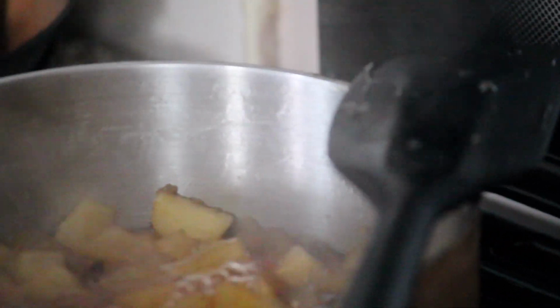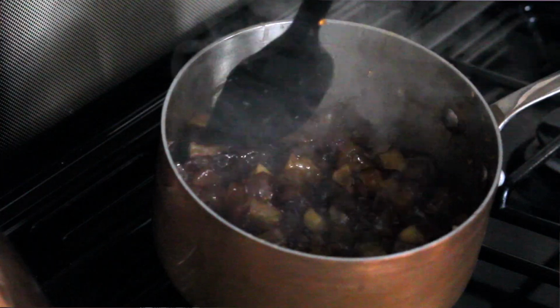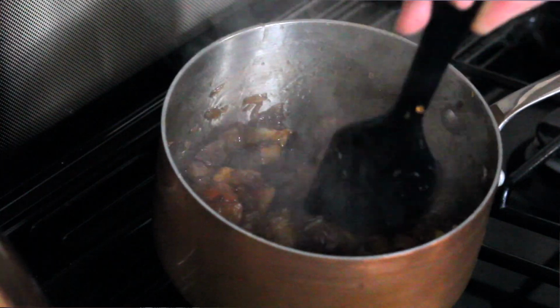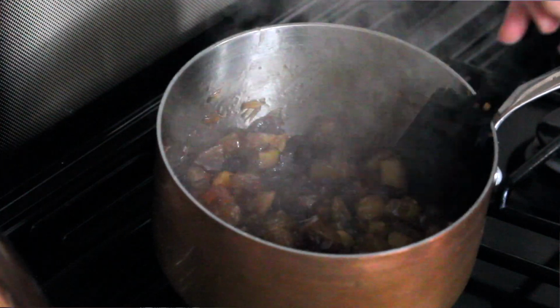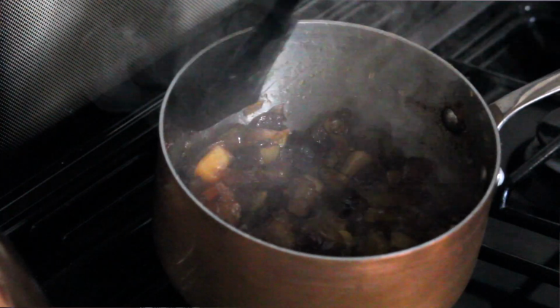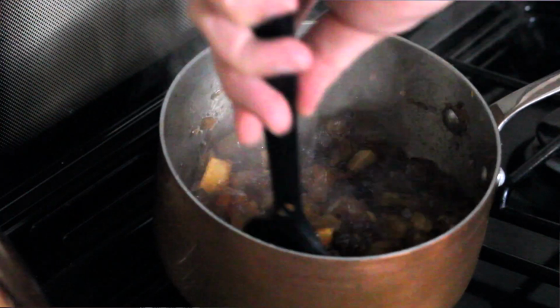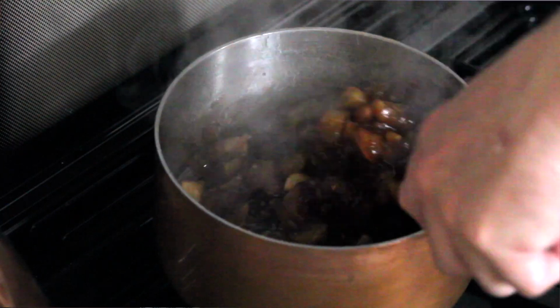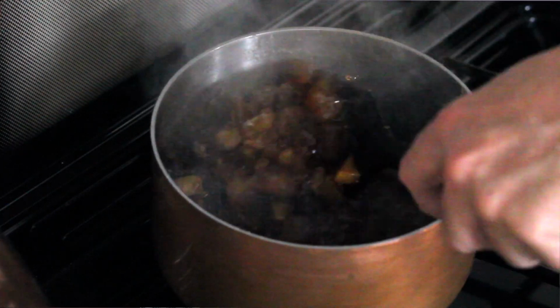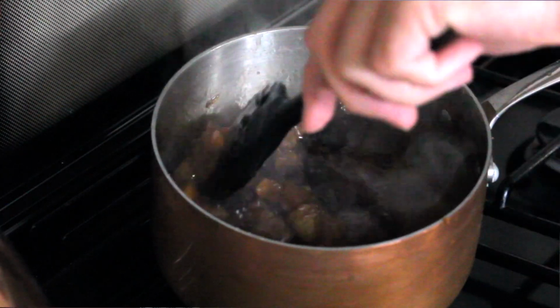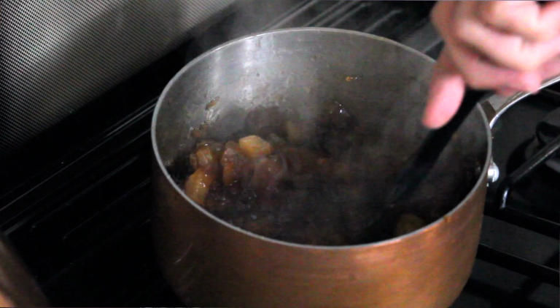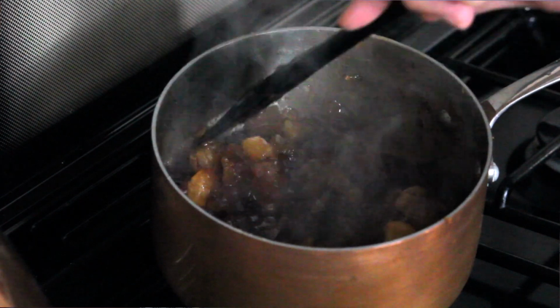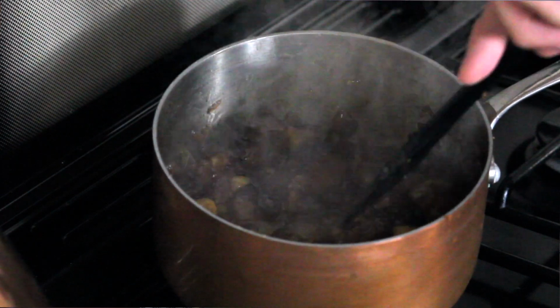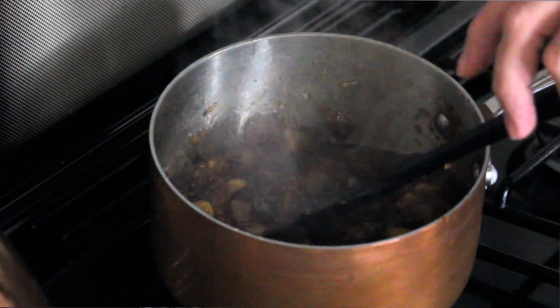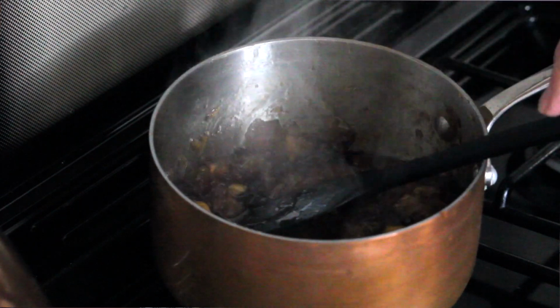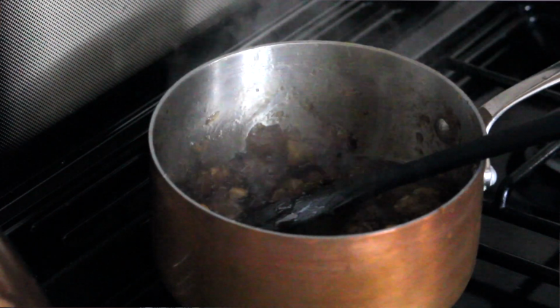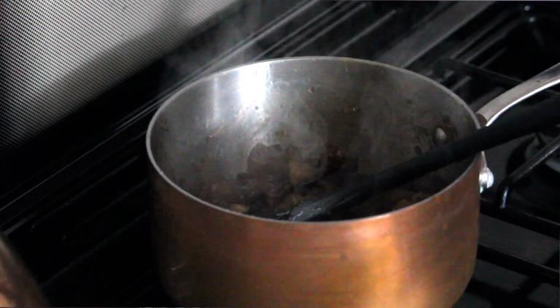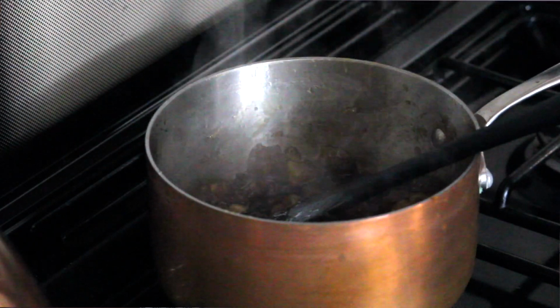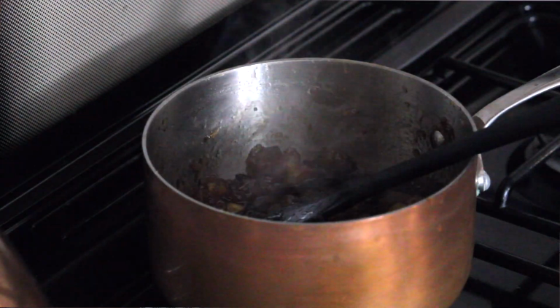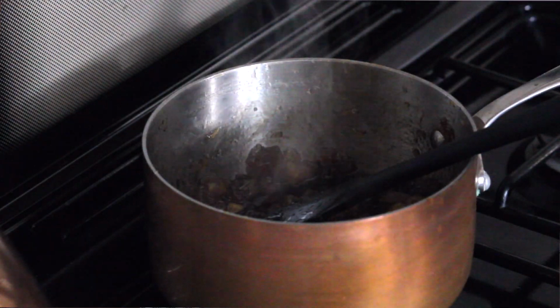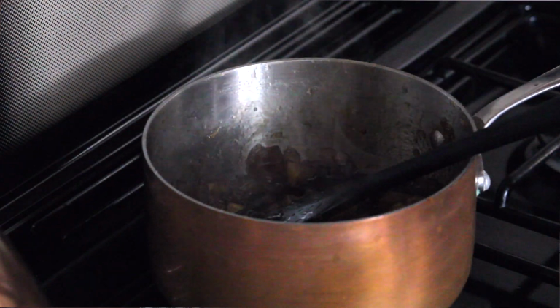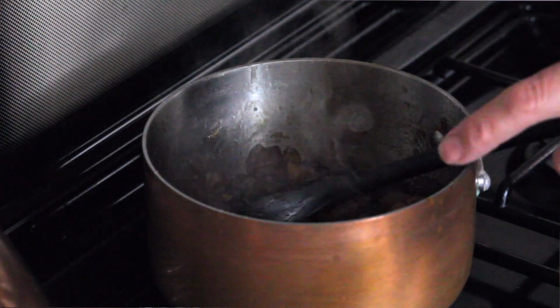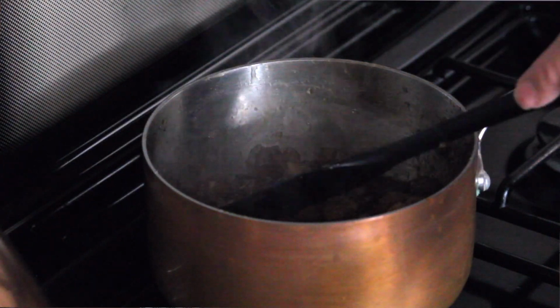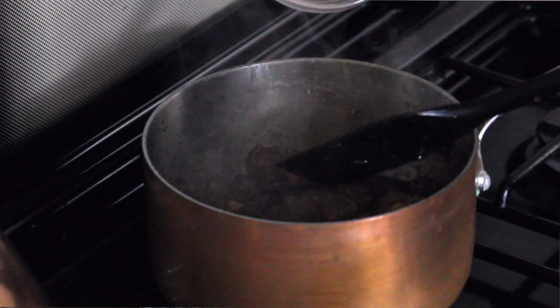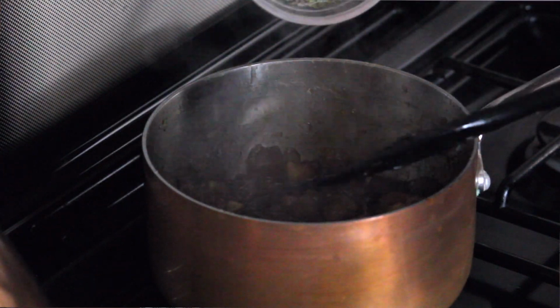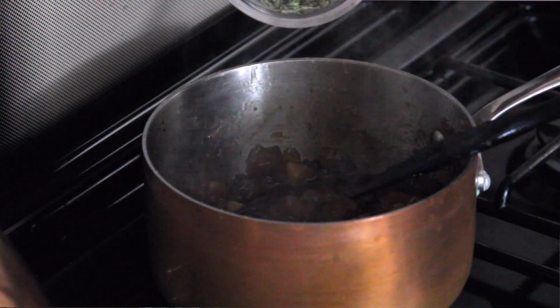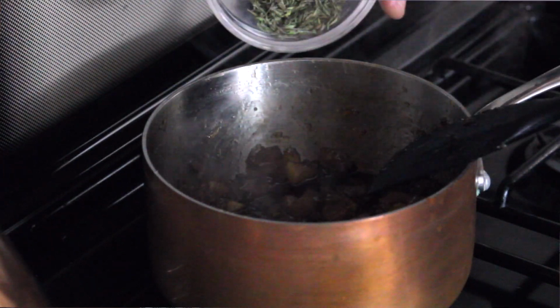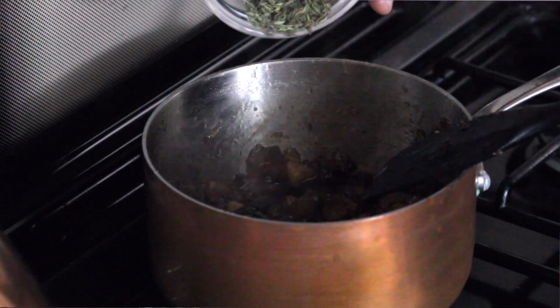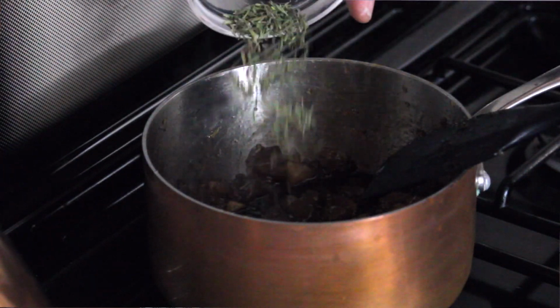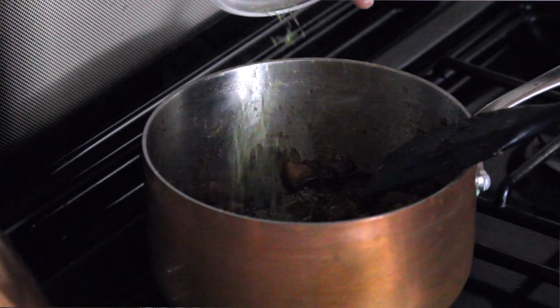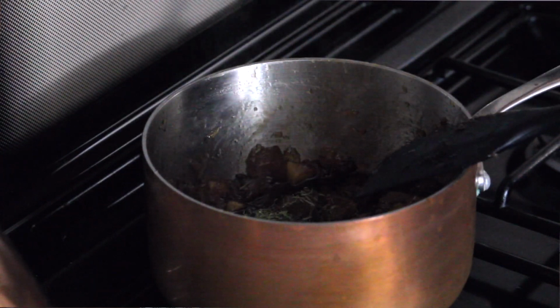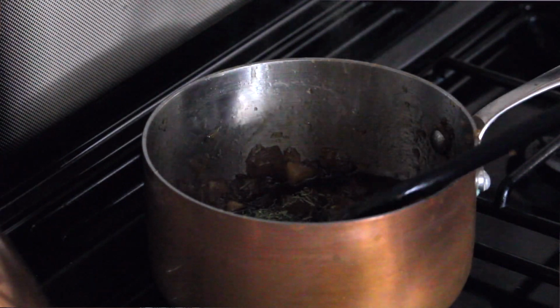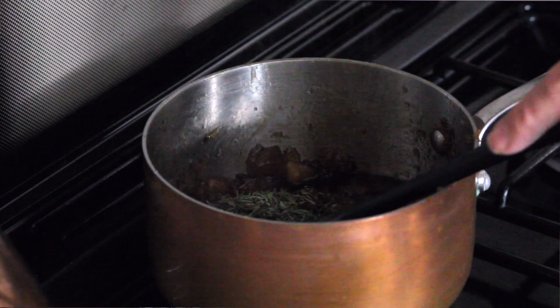When your apple chutney looks like this, now's the time to throw in your thyme. Just give that a stir.